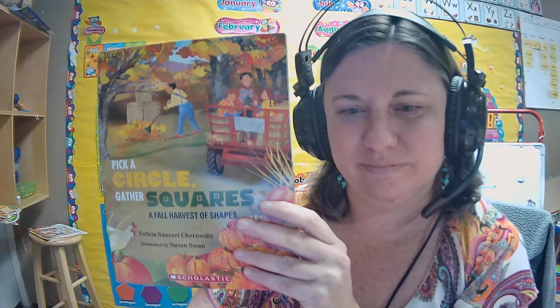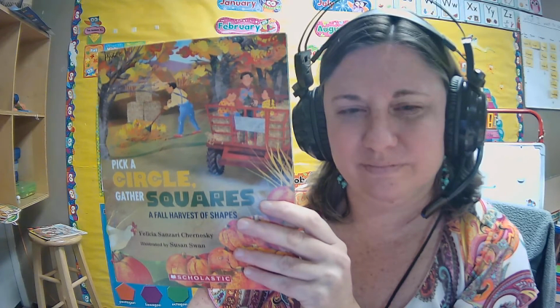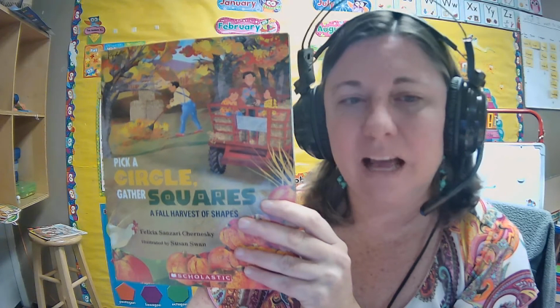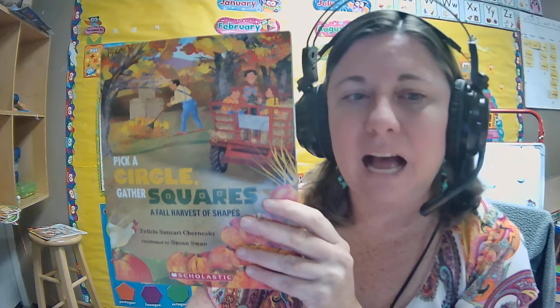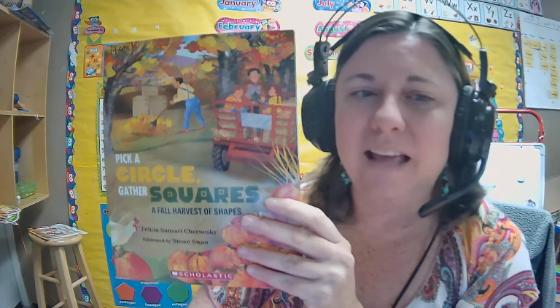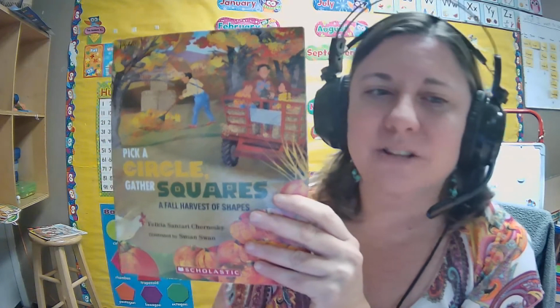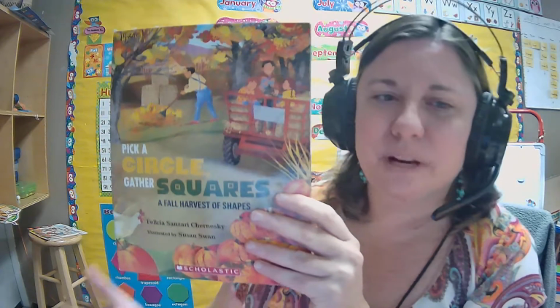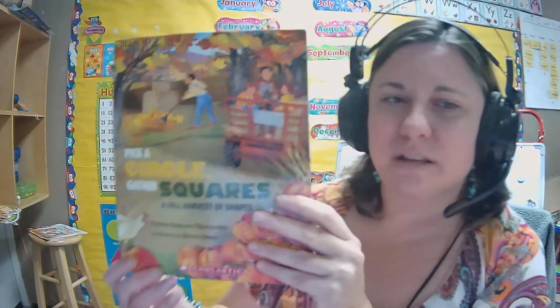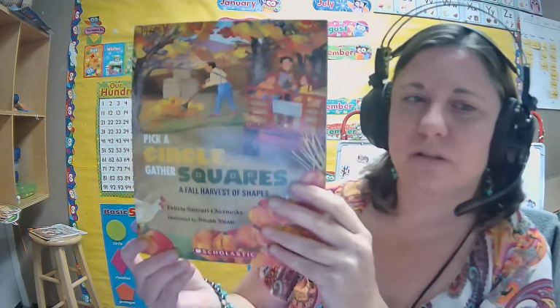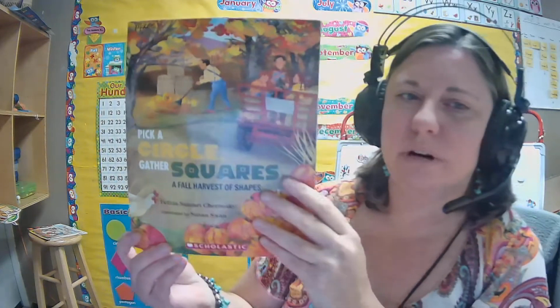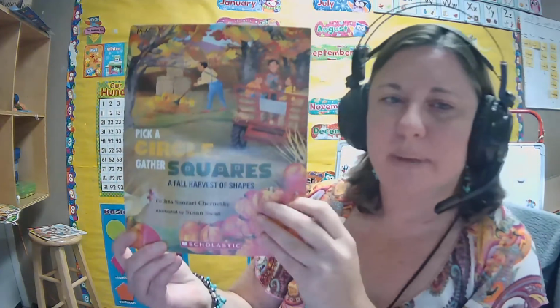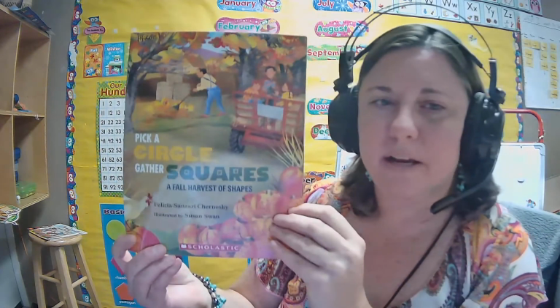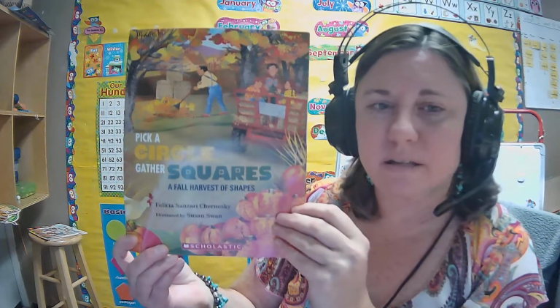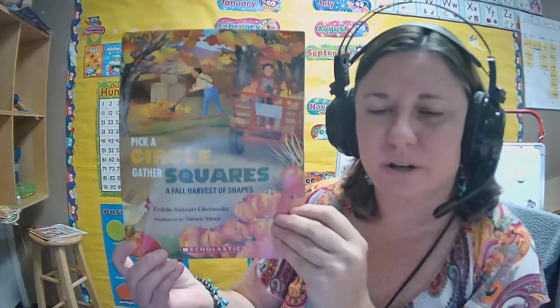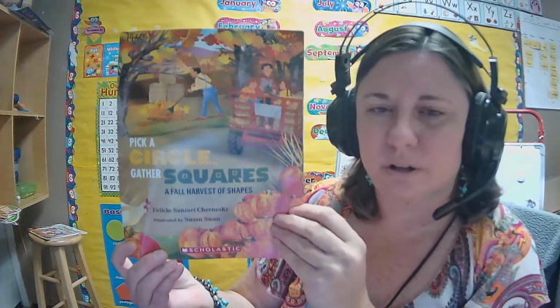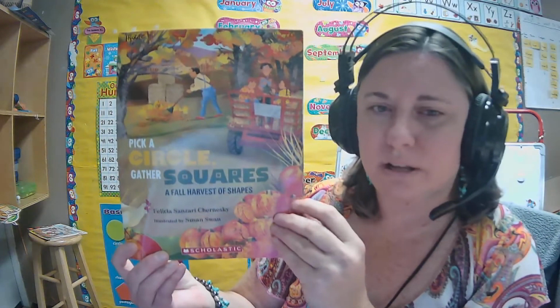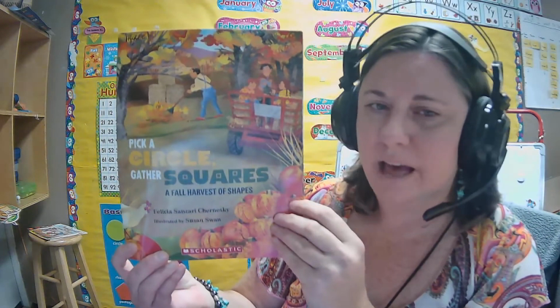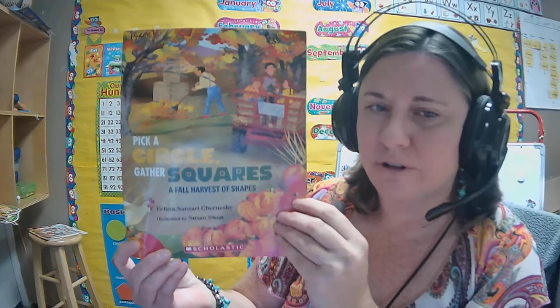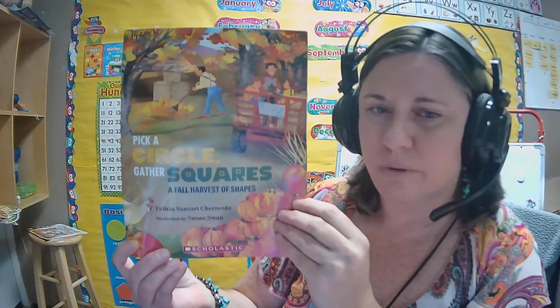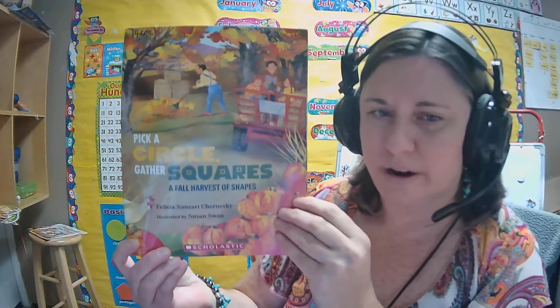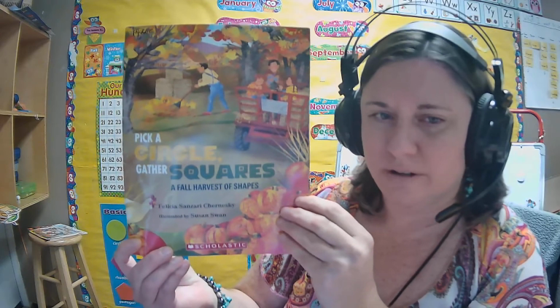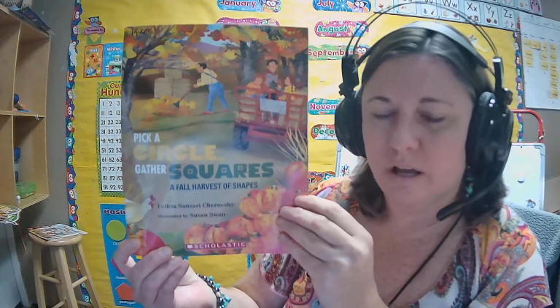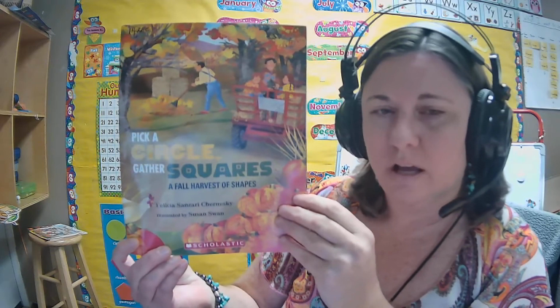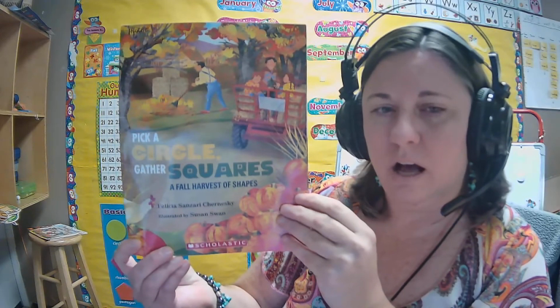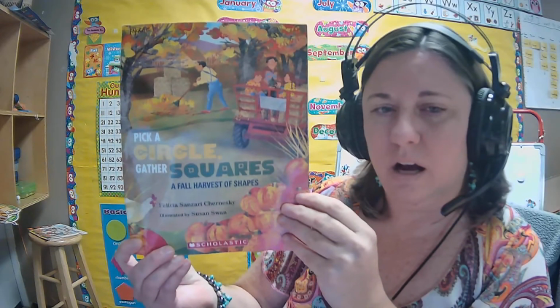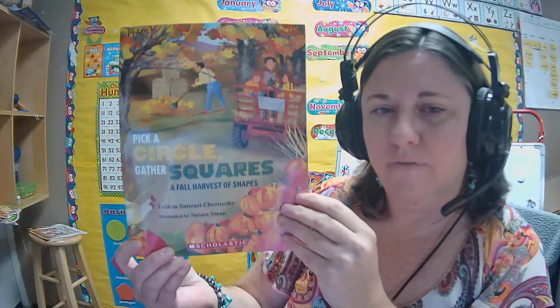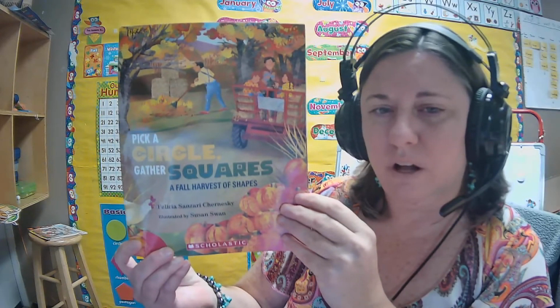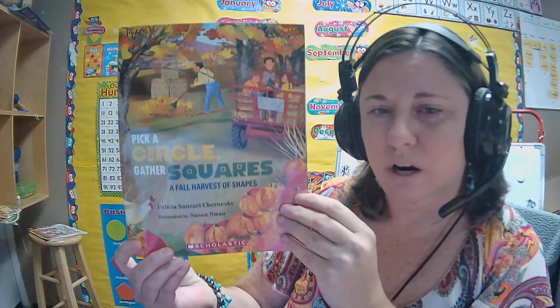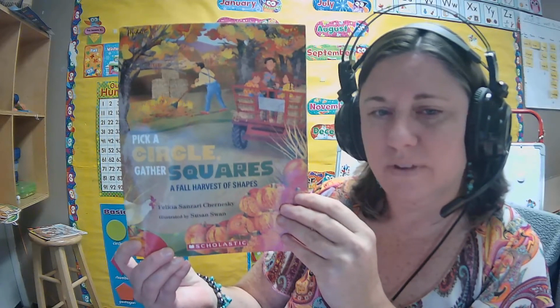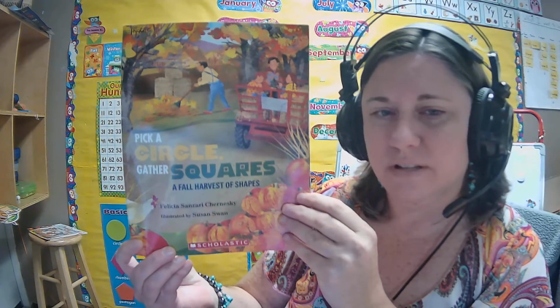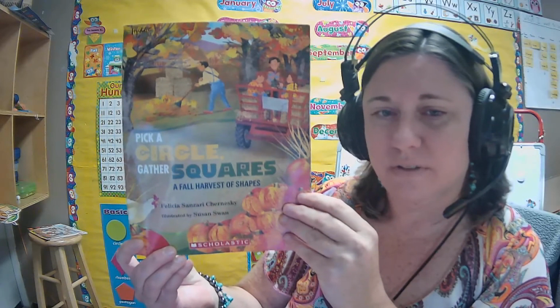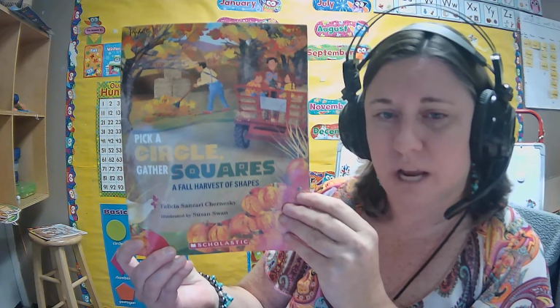Hi, let's read this story. Pick a circle, gather squares. A fall harvest of shapes.